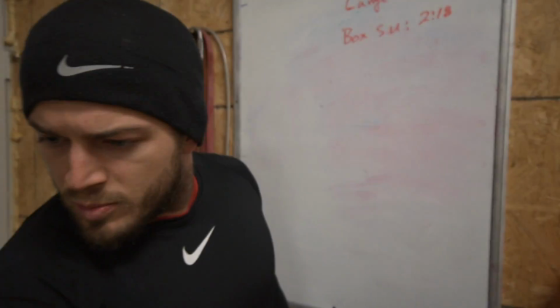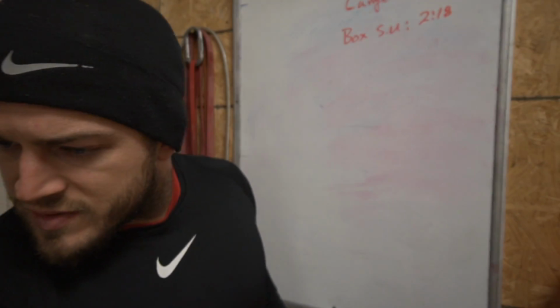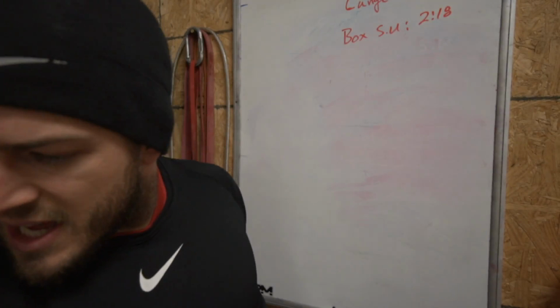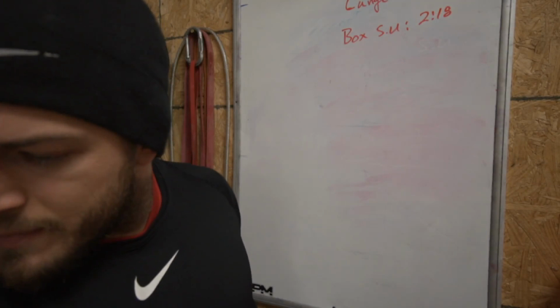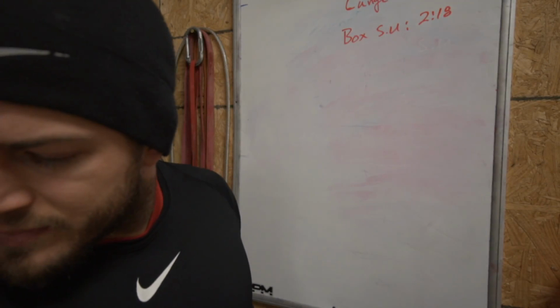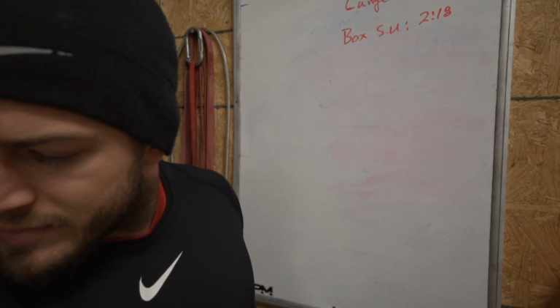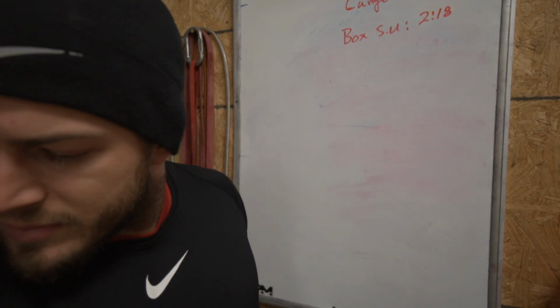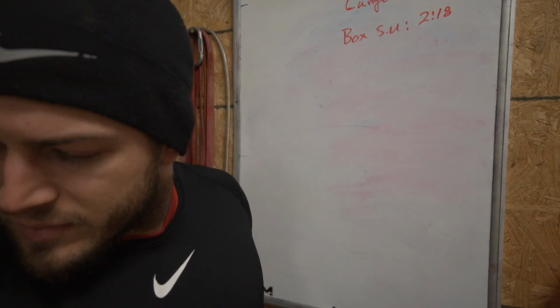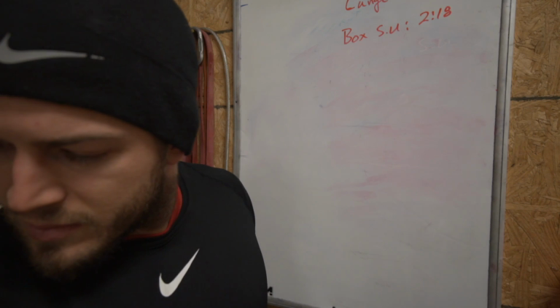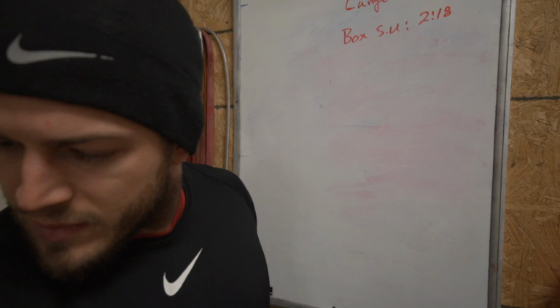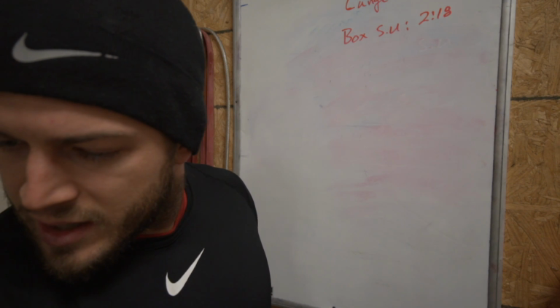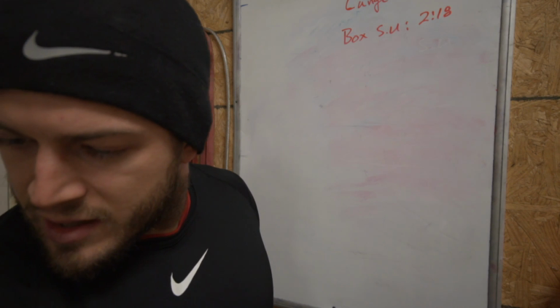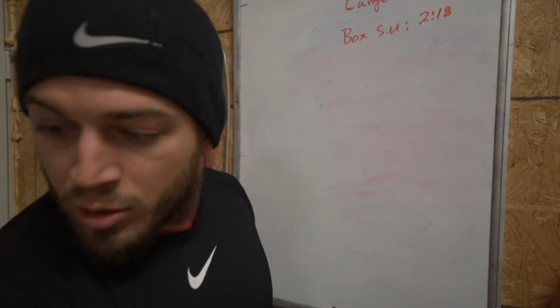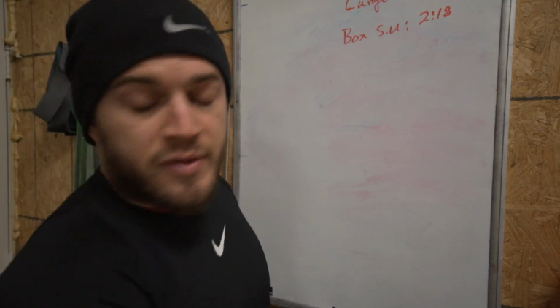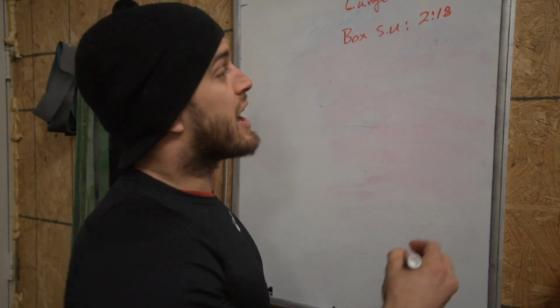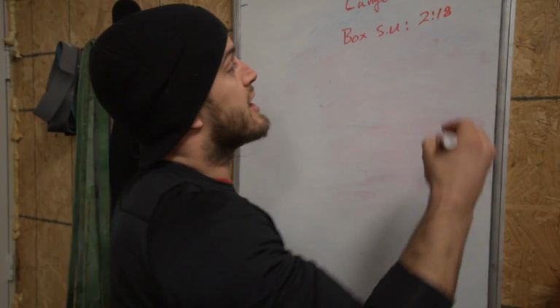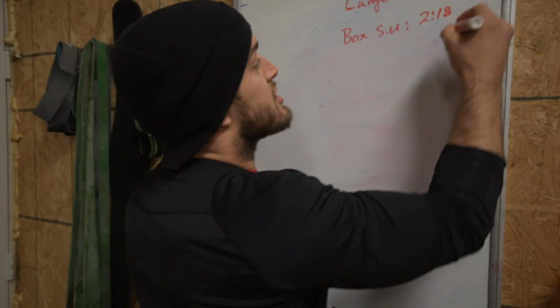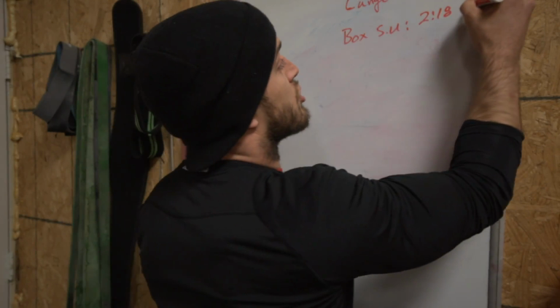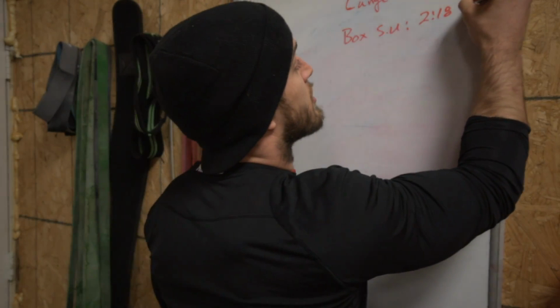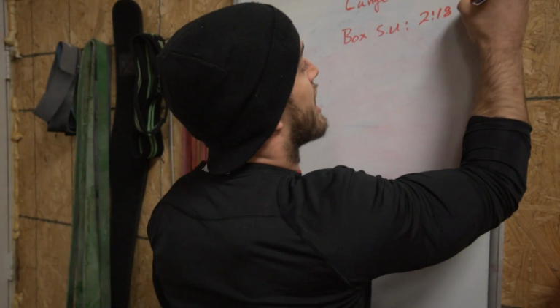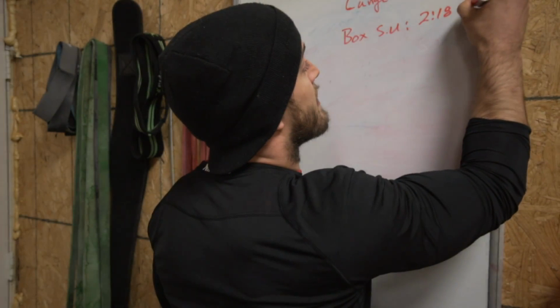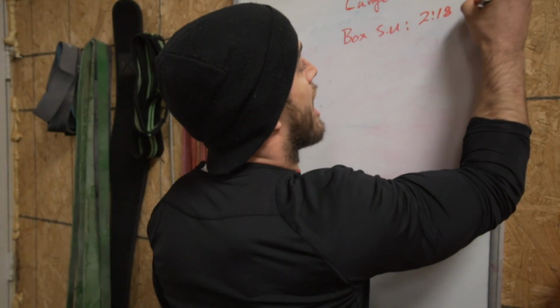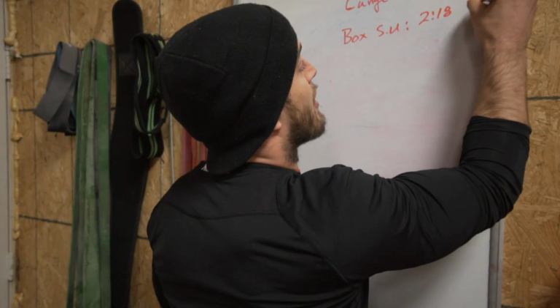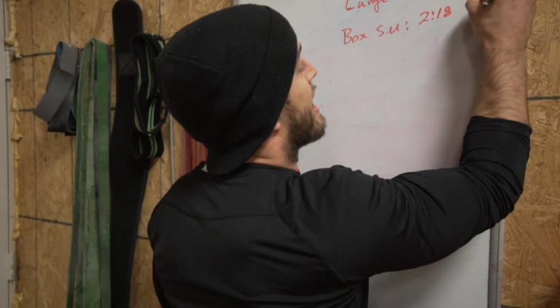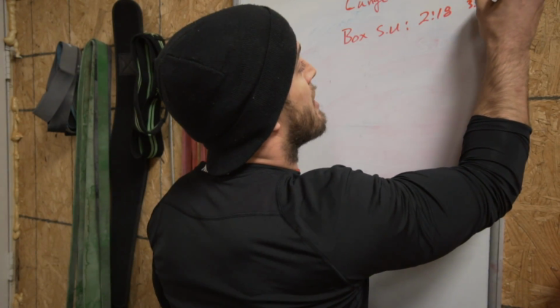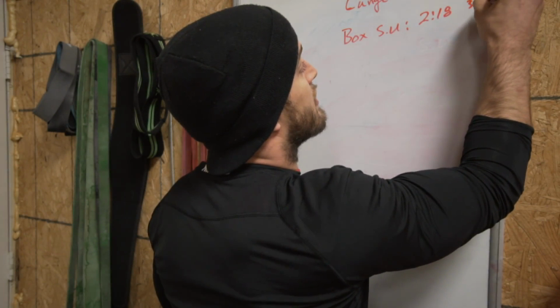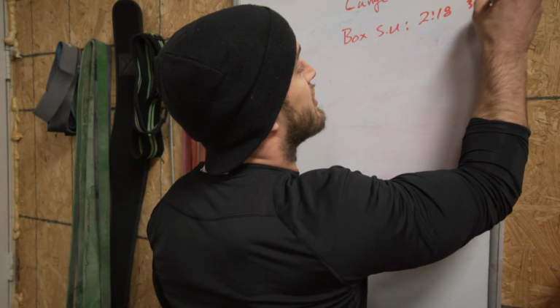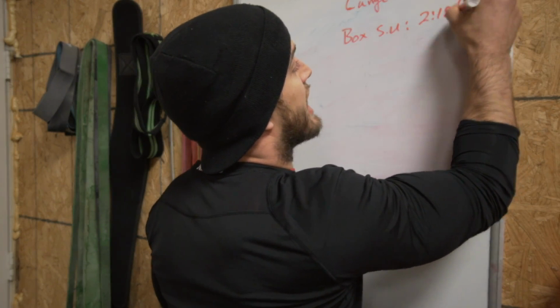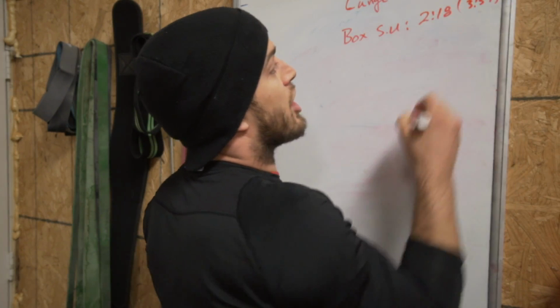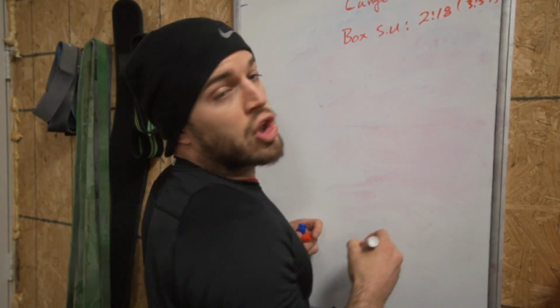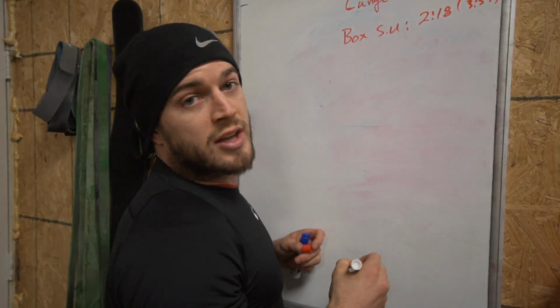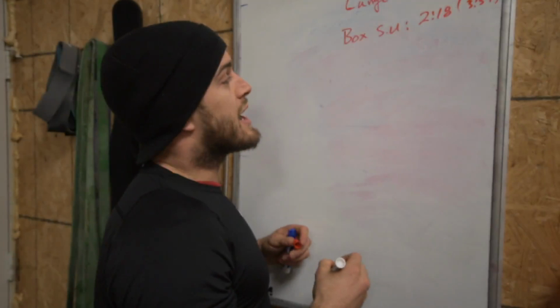Cumulative time at that point: 3:59 on the clock.